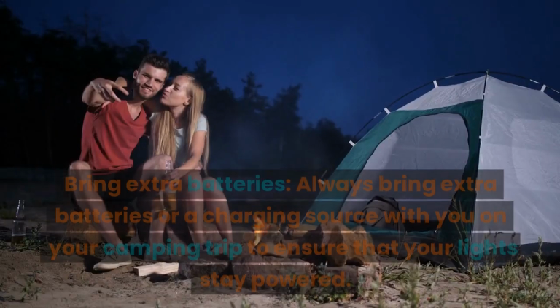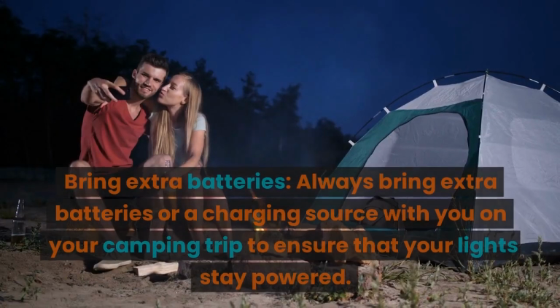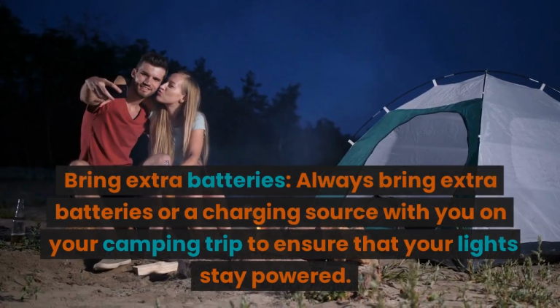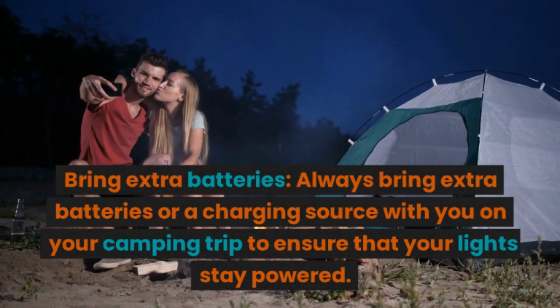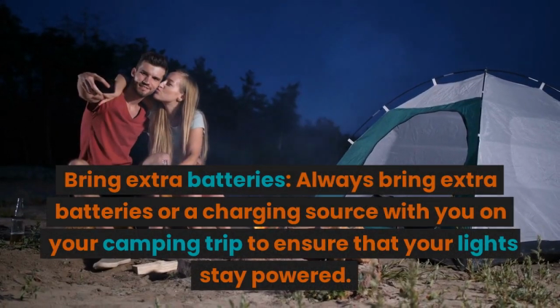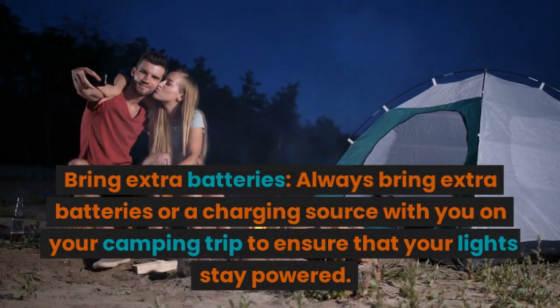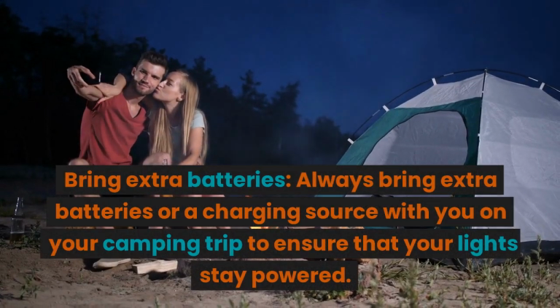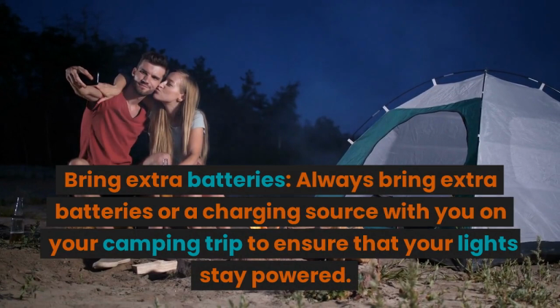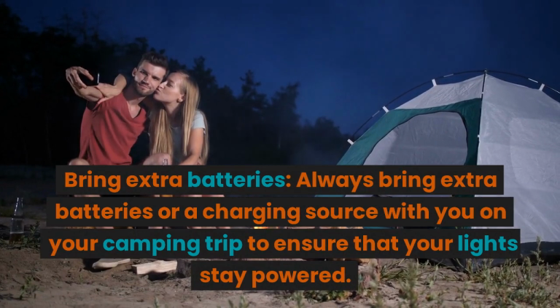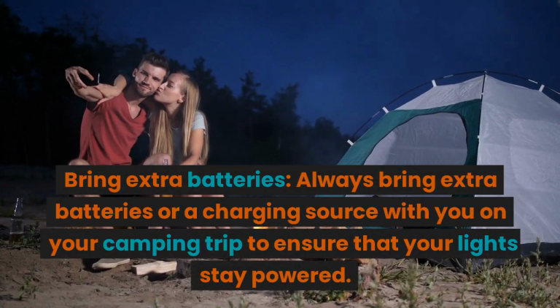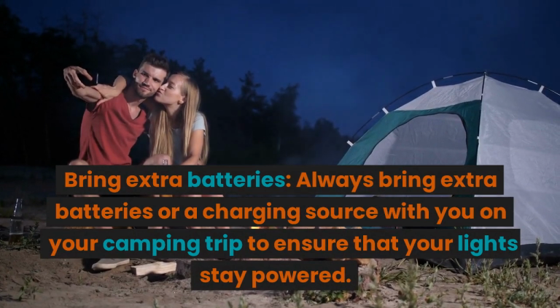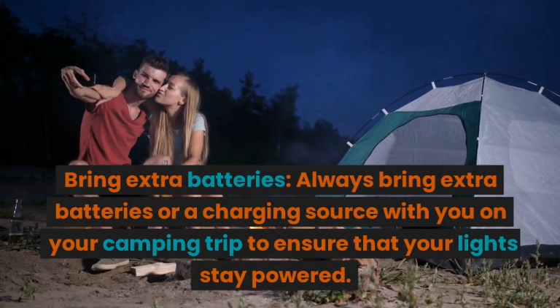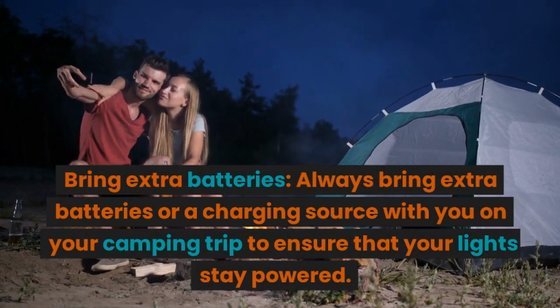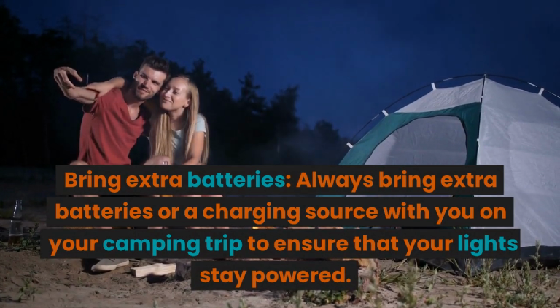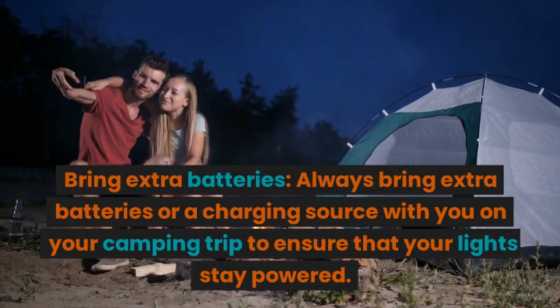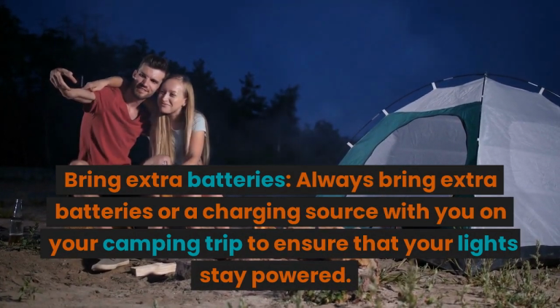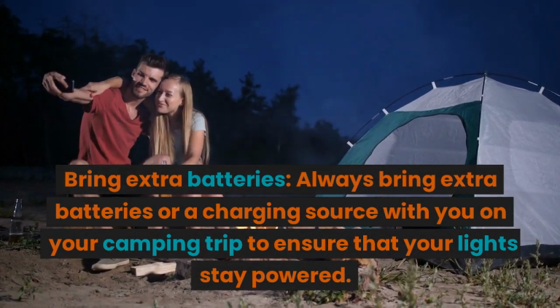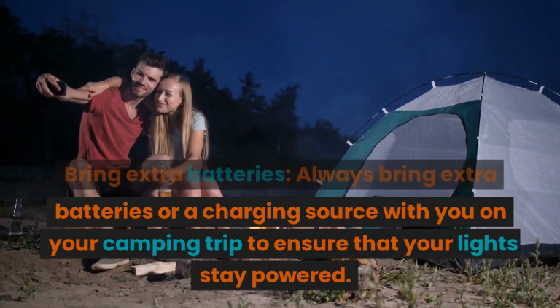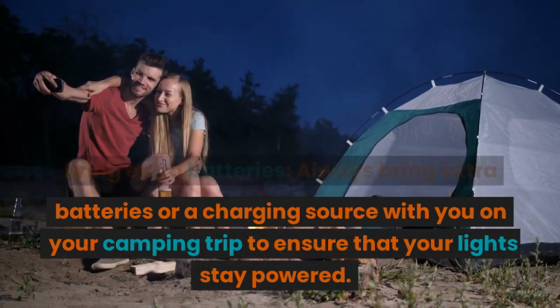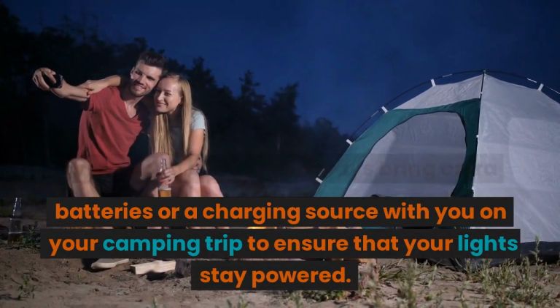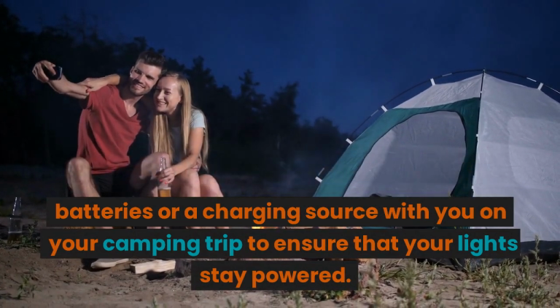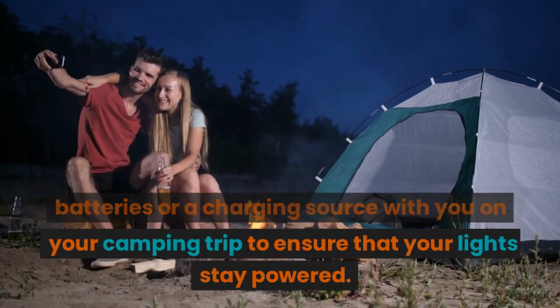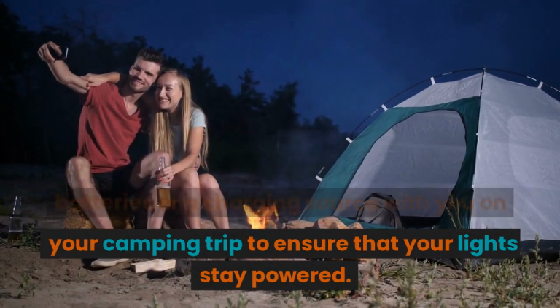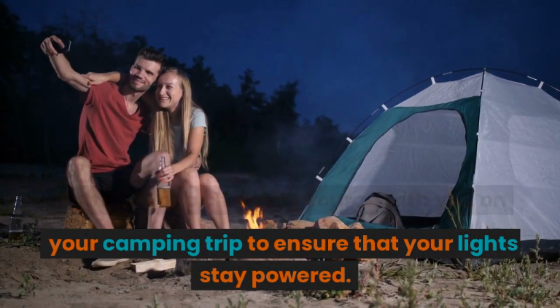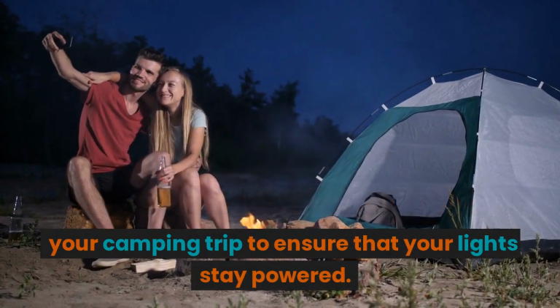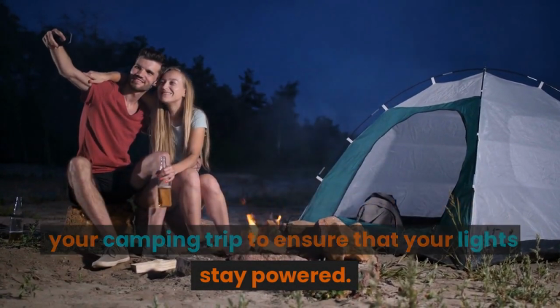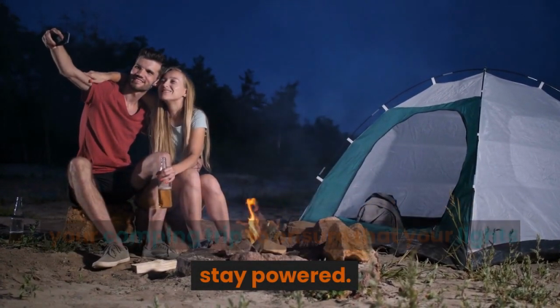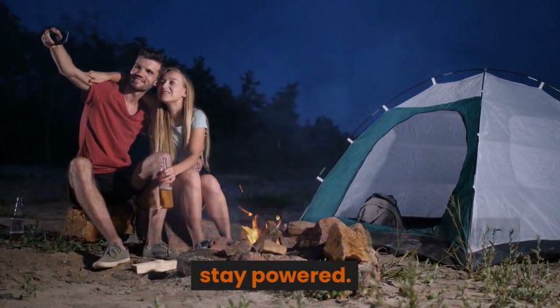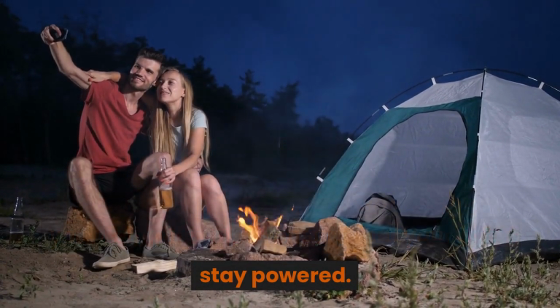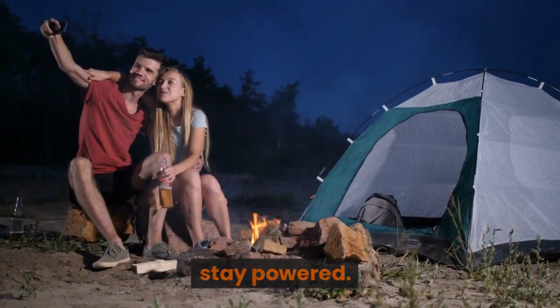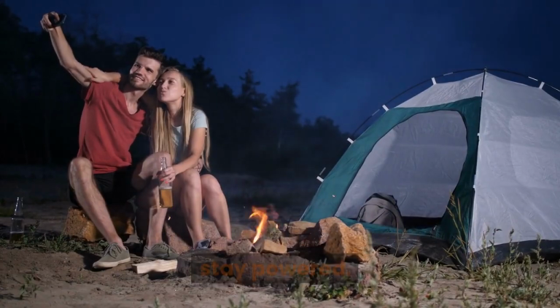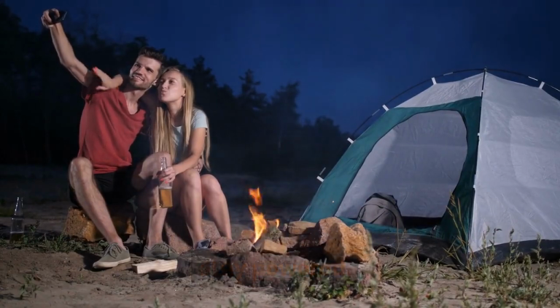Bring extra batteries. Always bring extra batteries or a charging source with you on your camping trip to ensure that your lights stay powered.